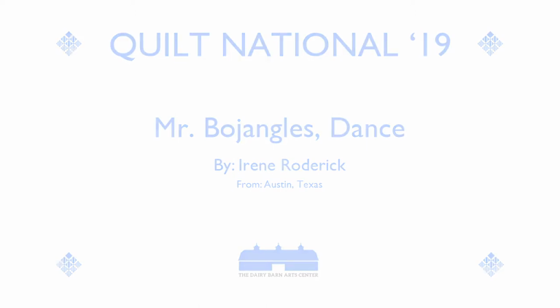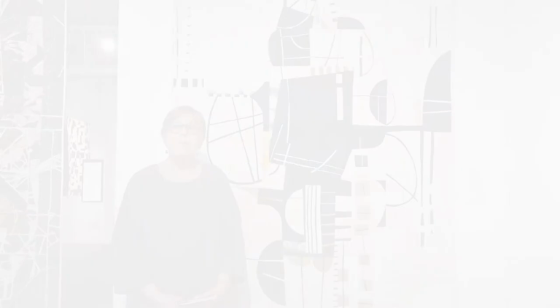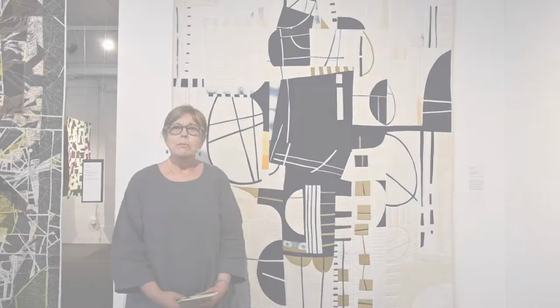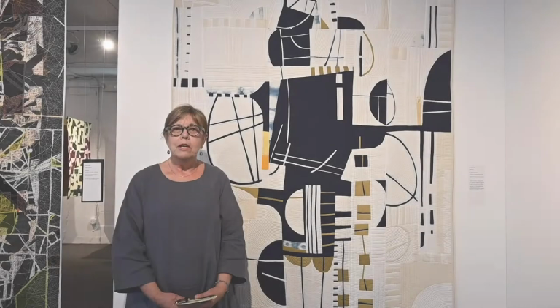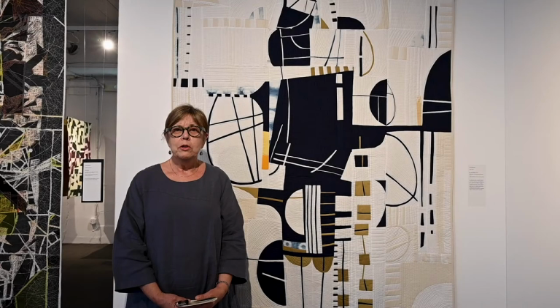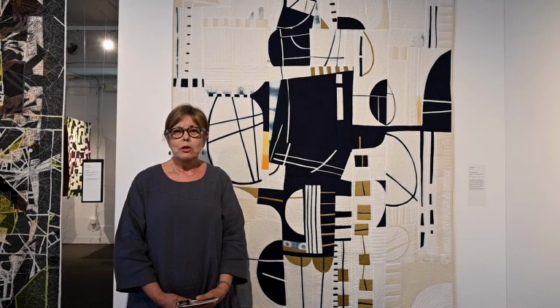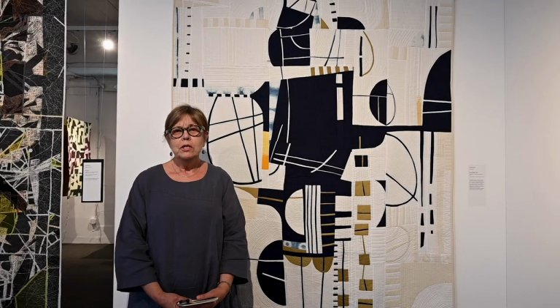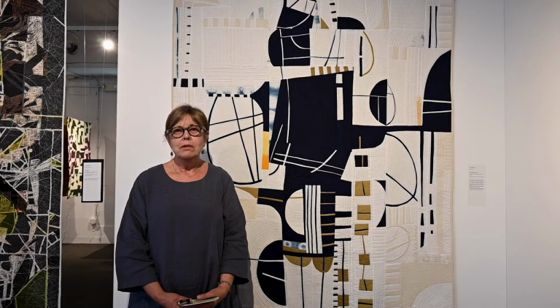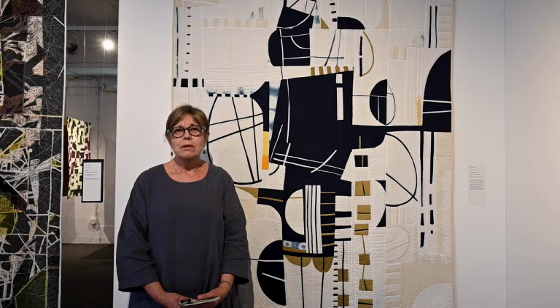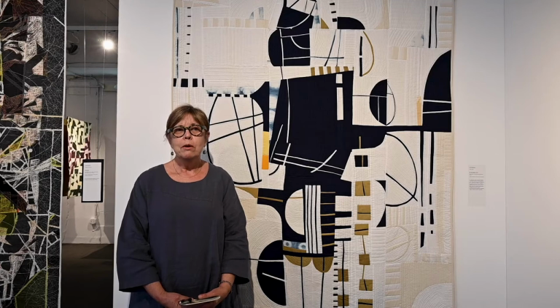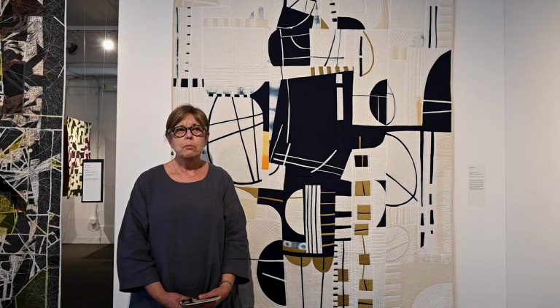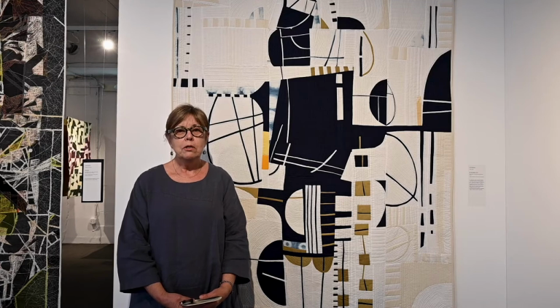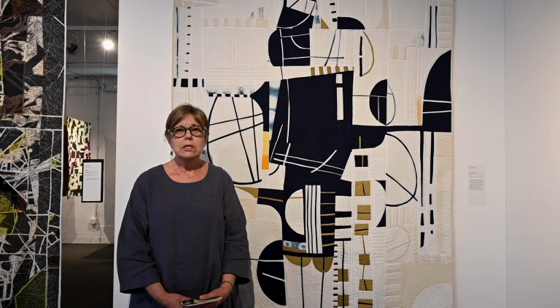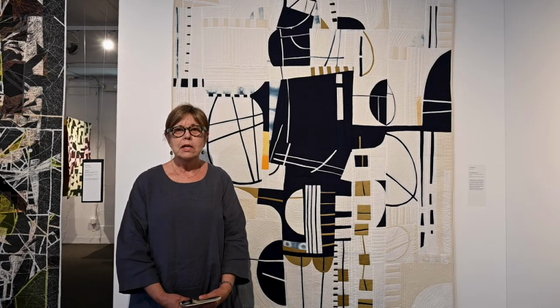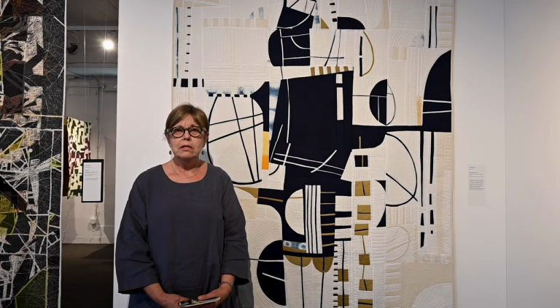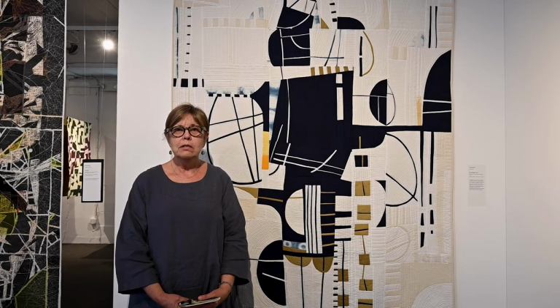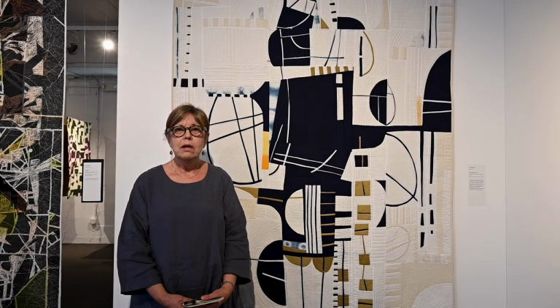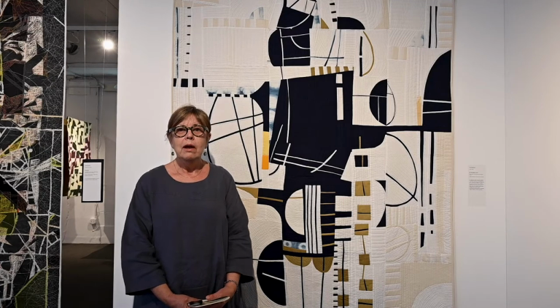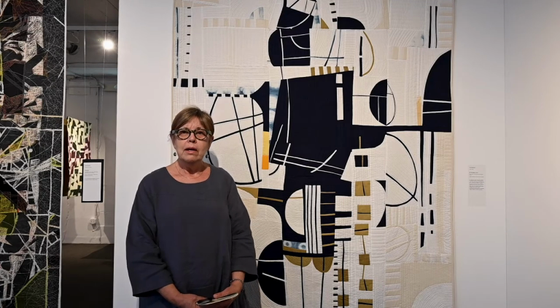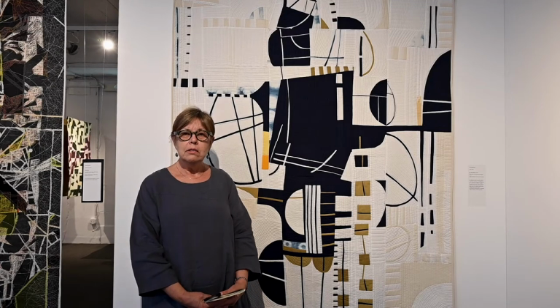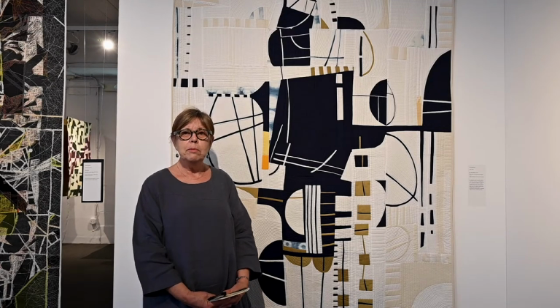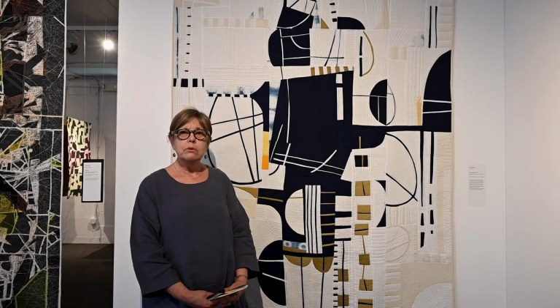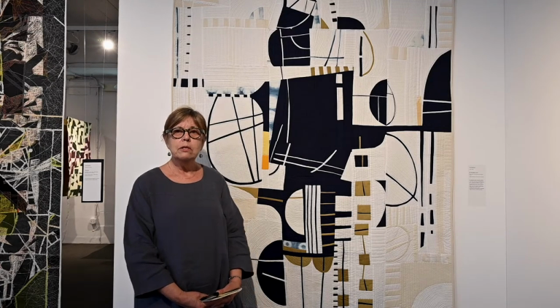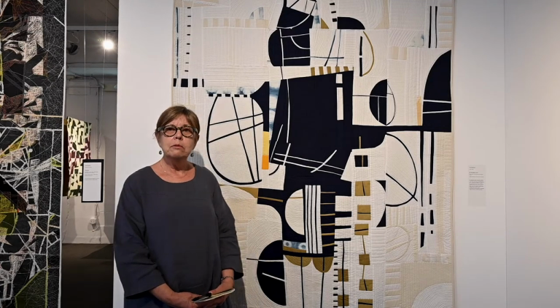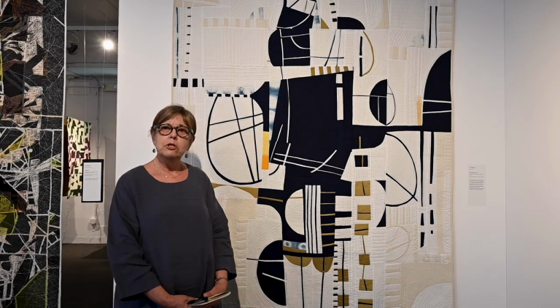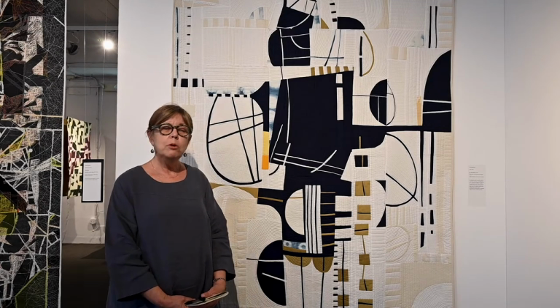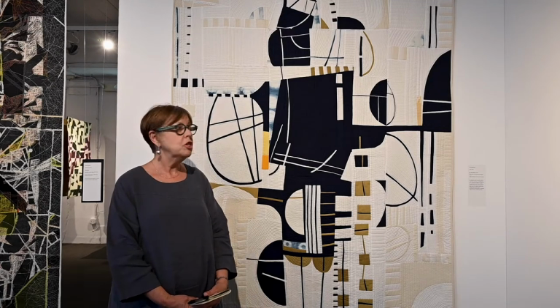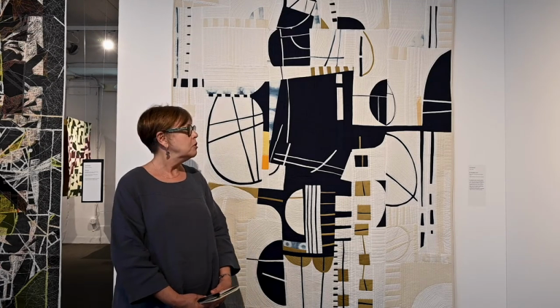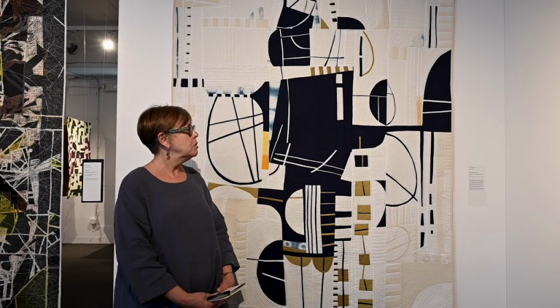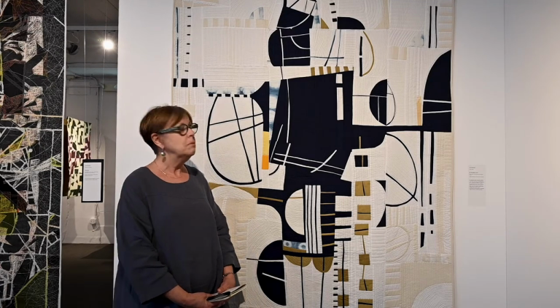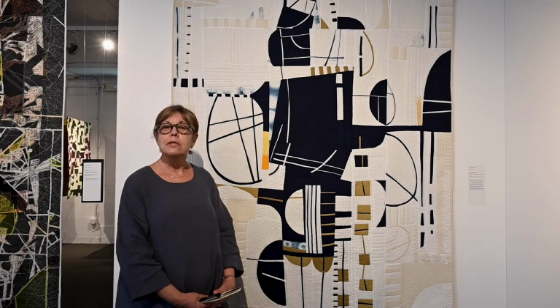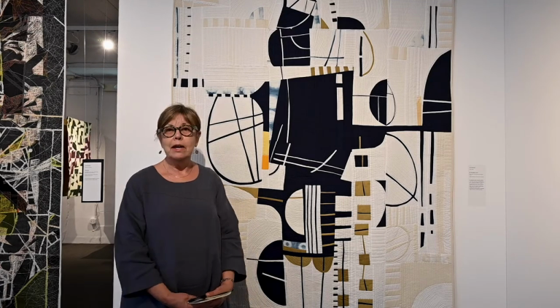My name is Irene Roderick. I'm from Austin, Texas, and this is my quilt, Mr. Bojangles Dance.